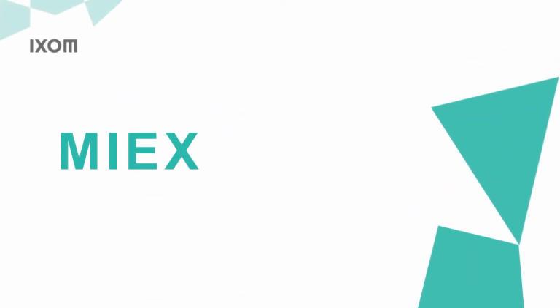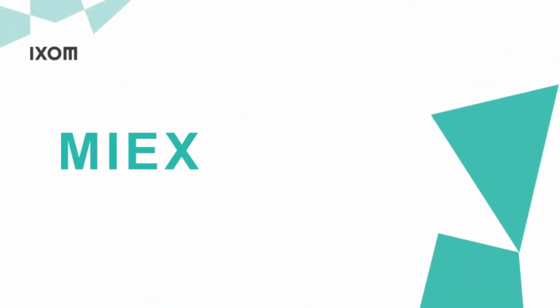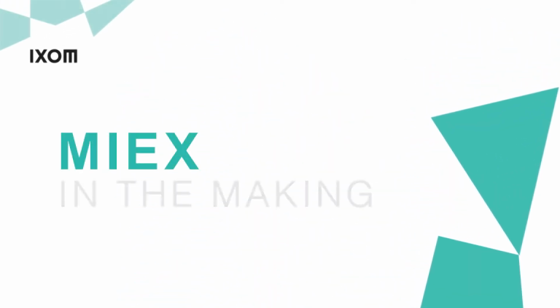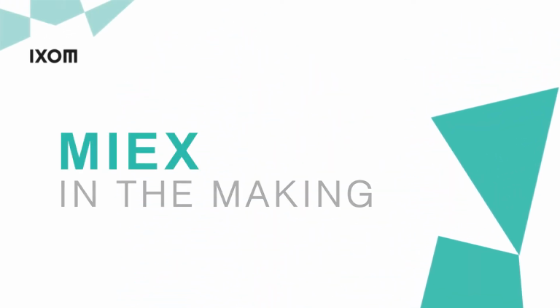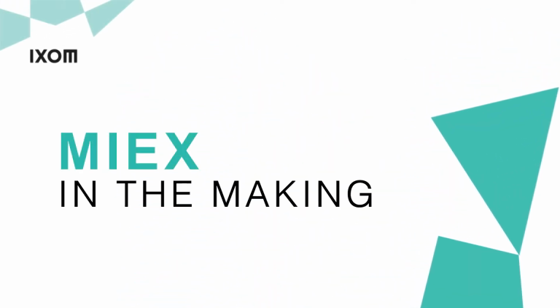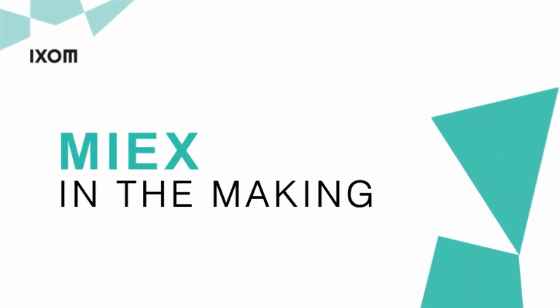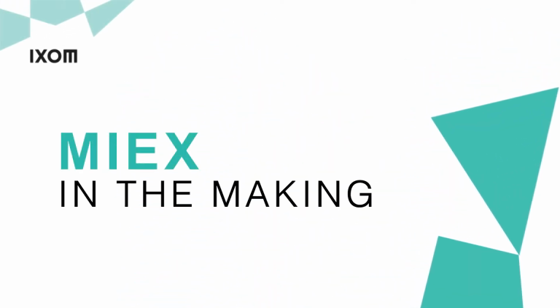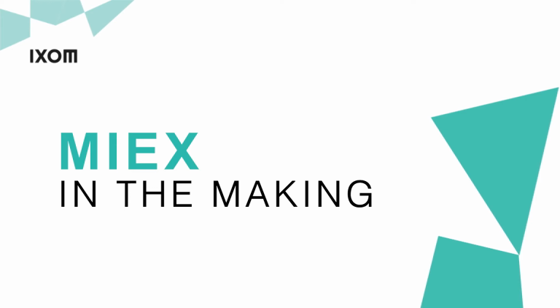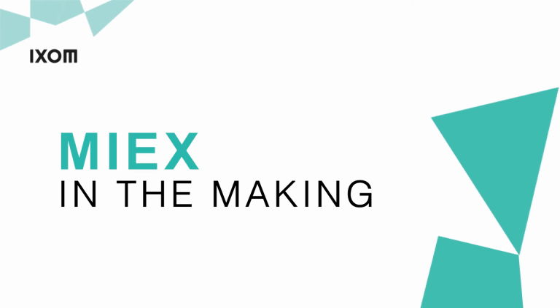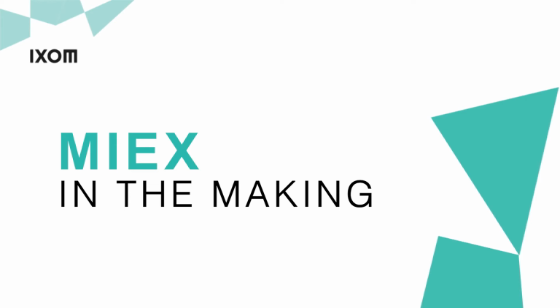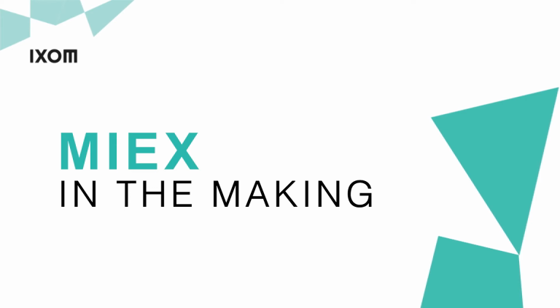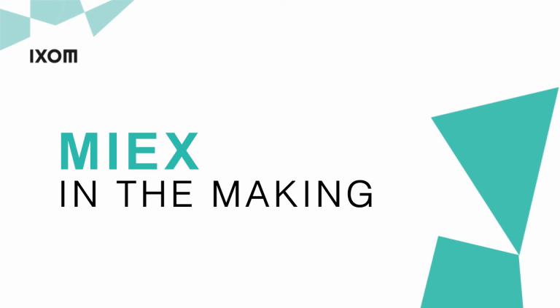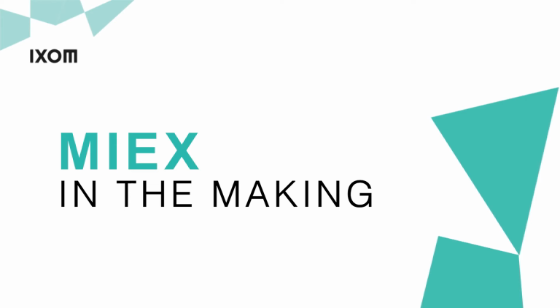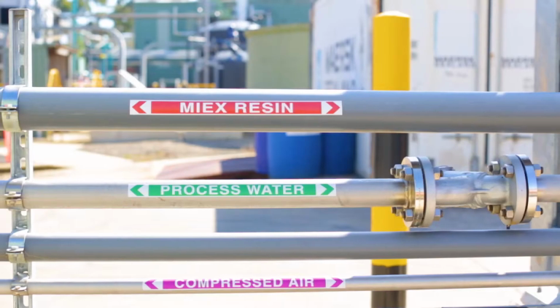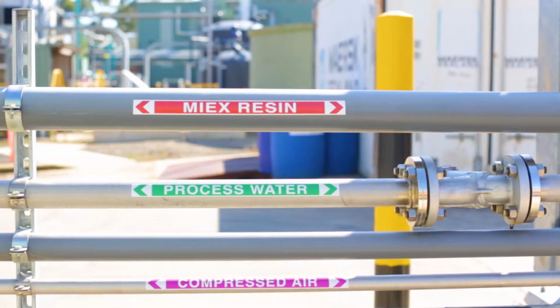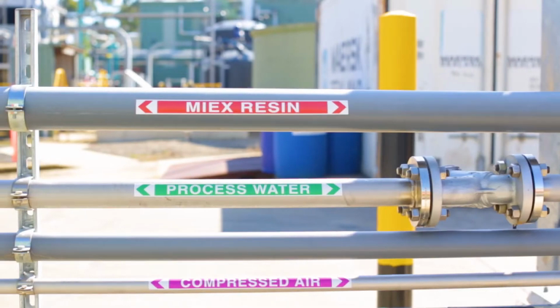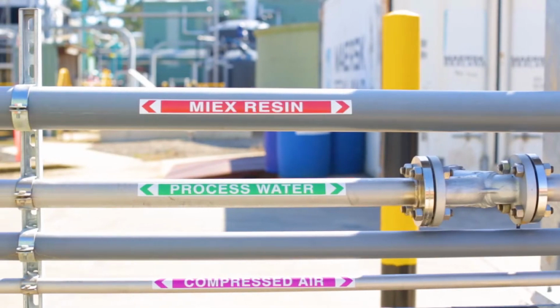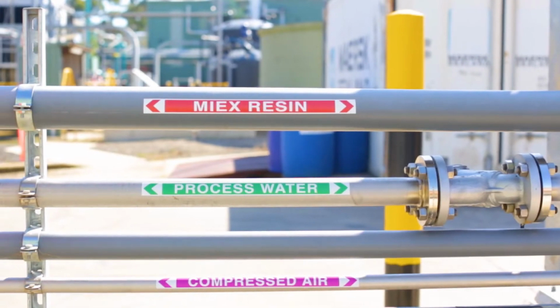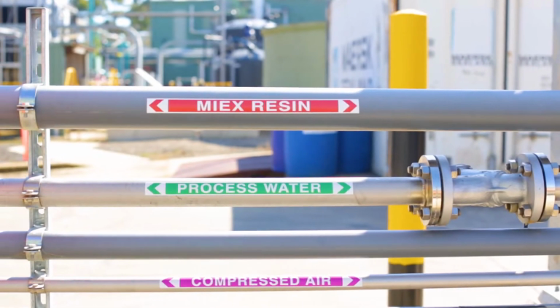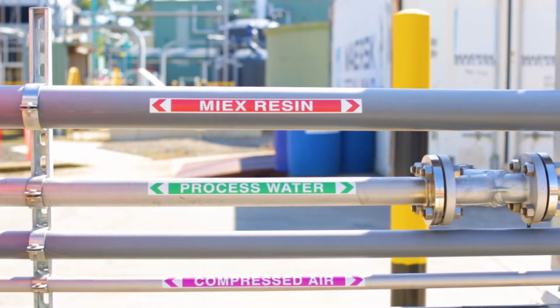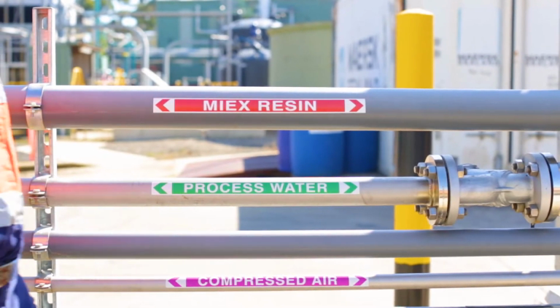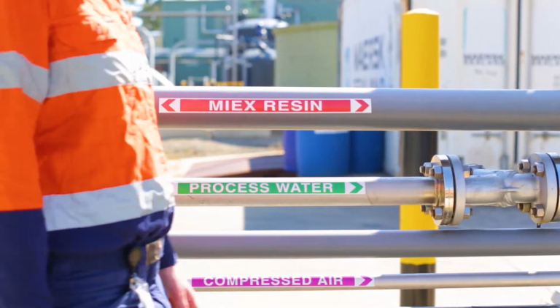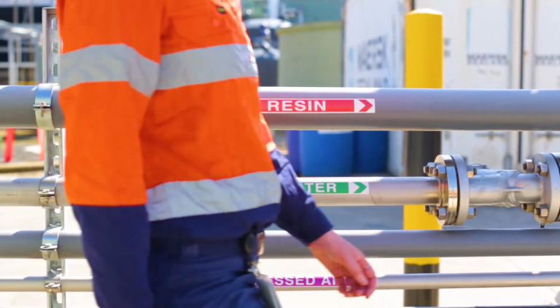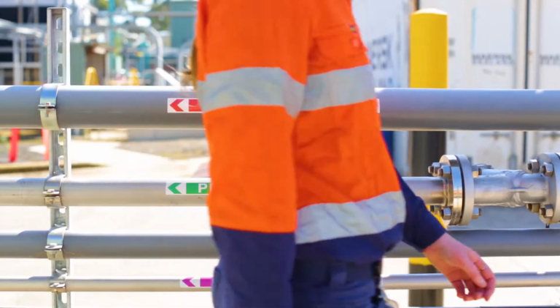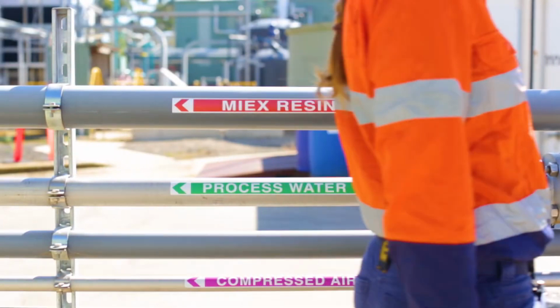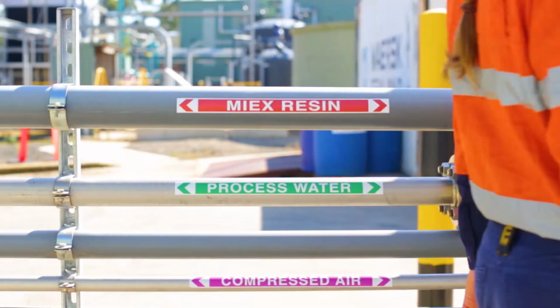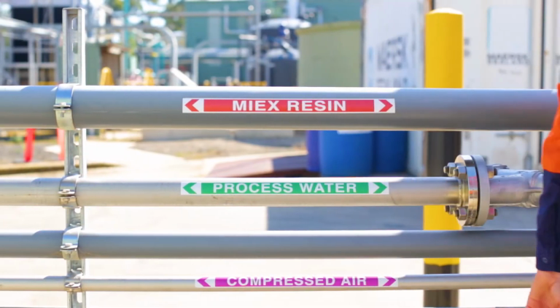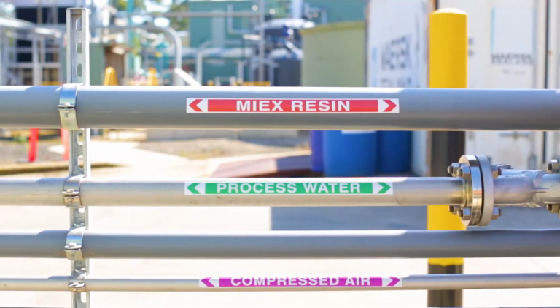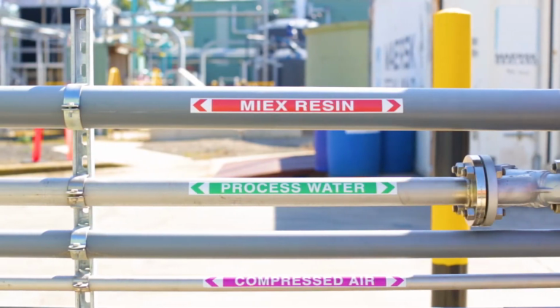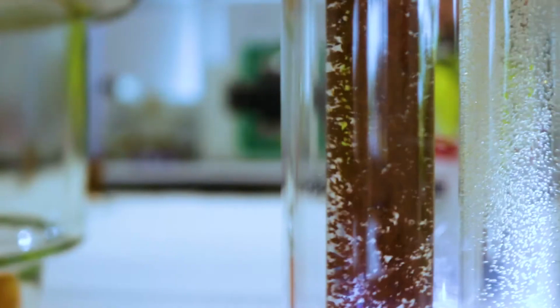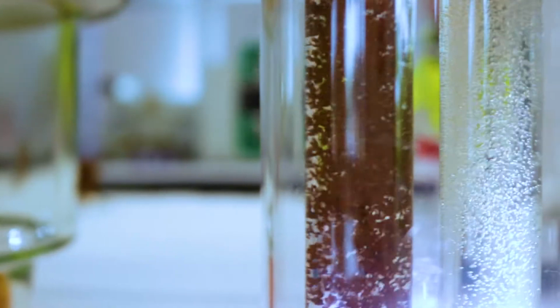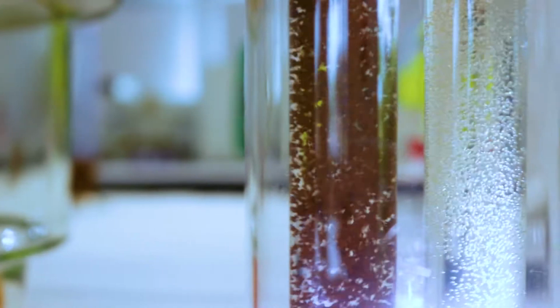MyX in the making. The manufacture of MyX Magnetic Ion Exchange Resin.